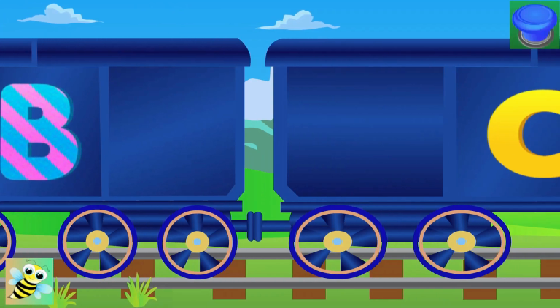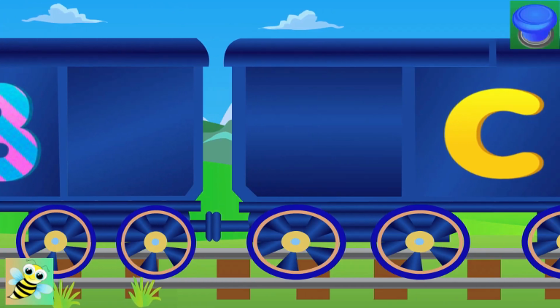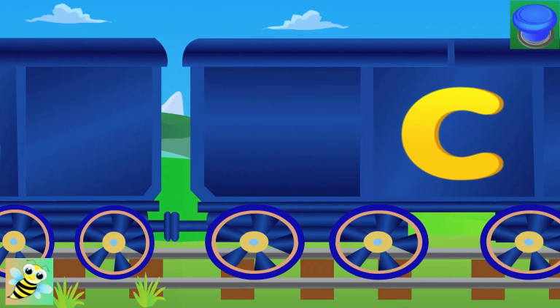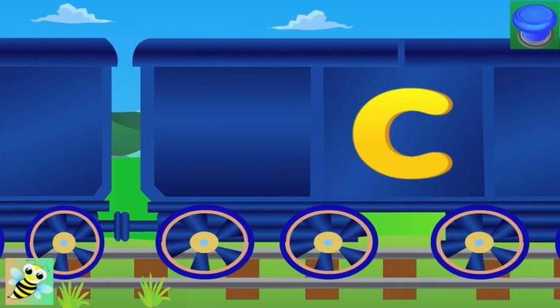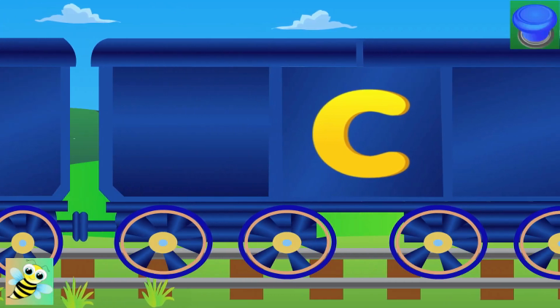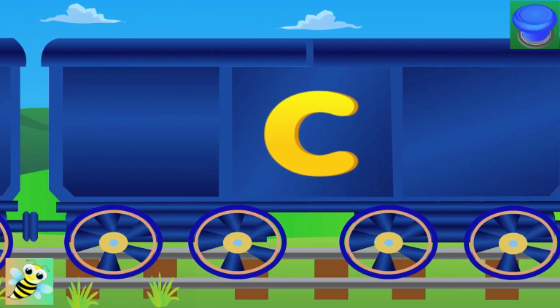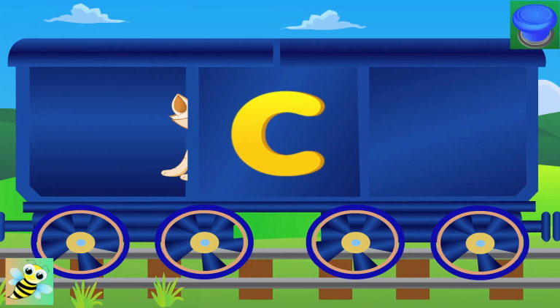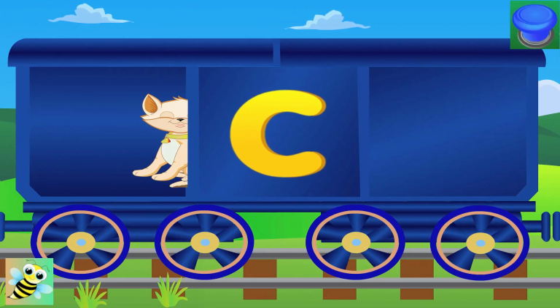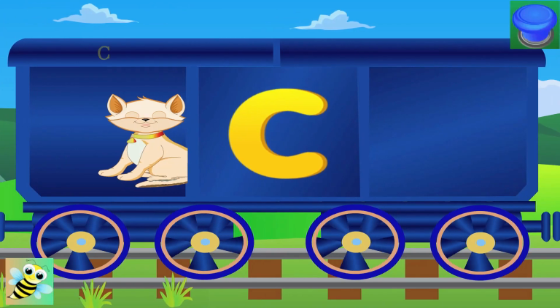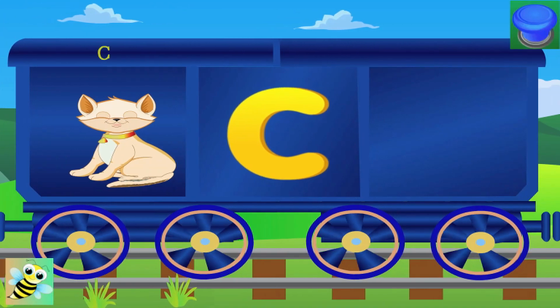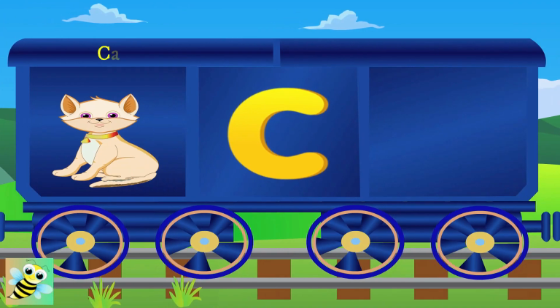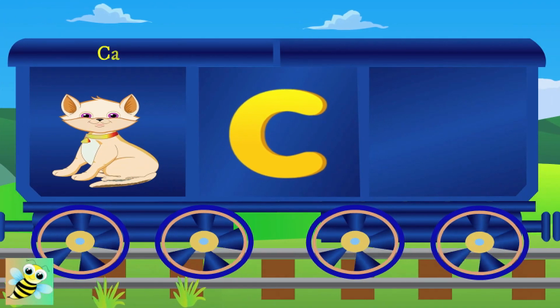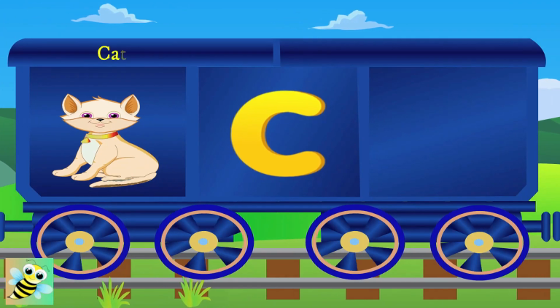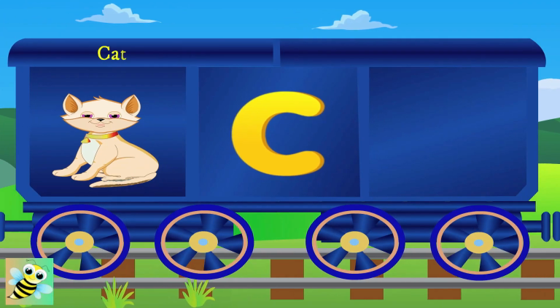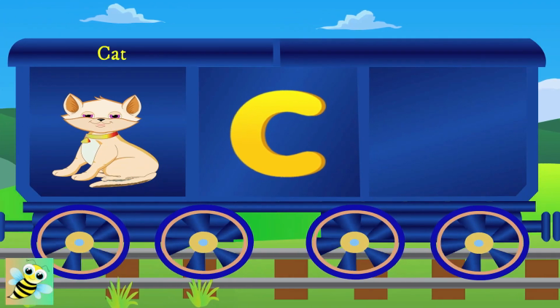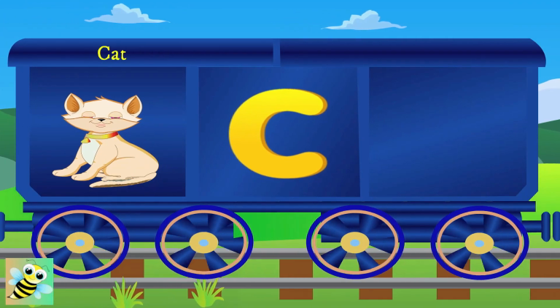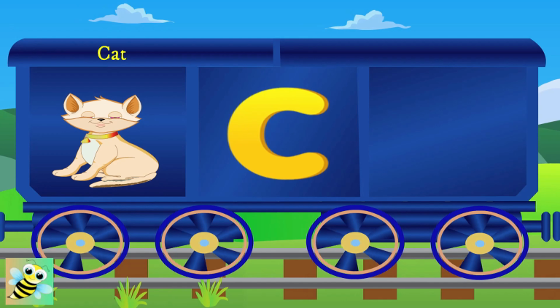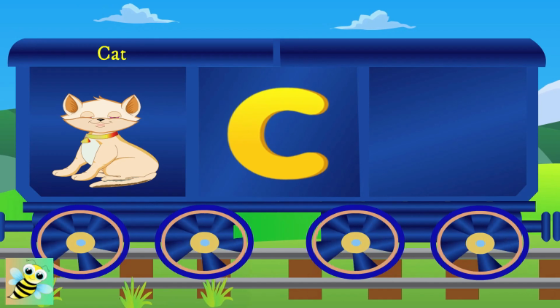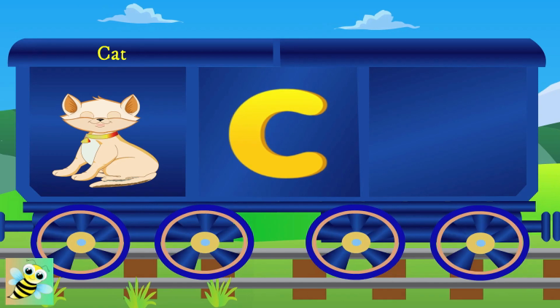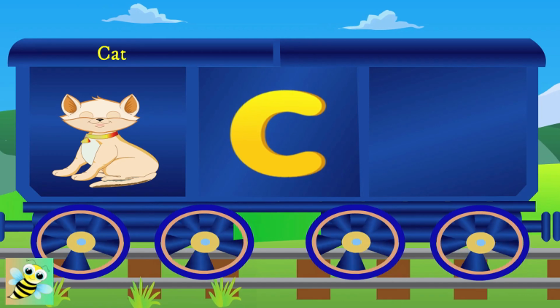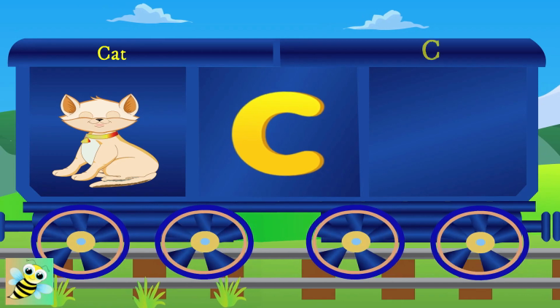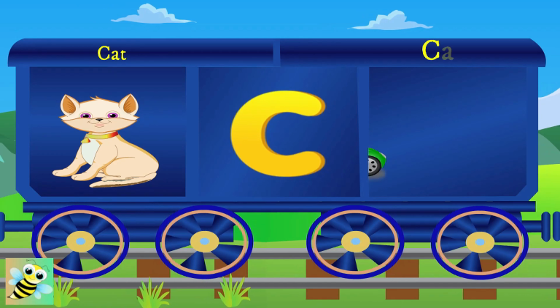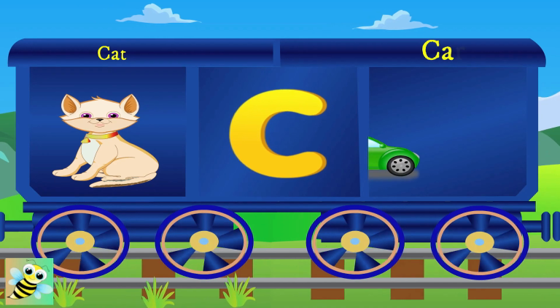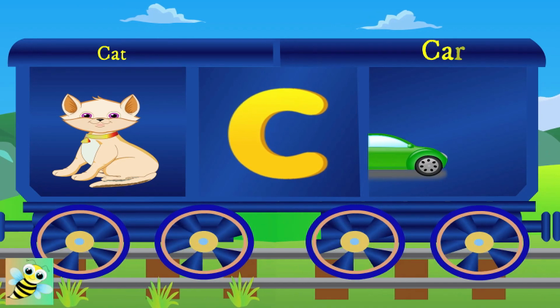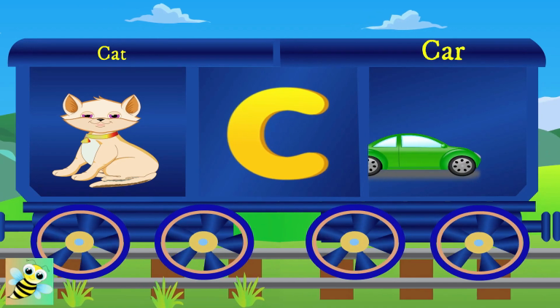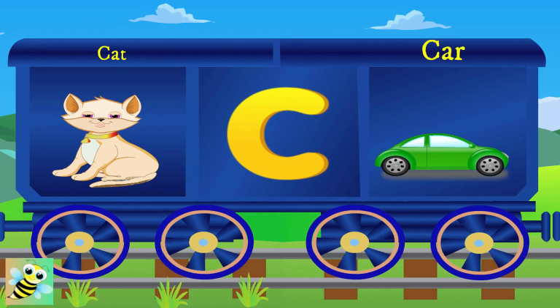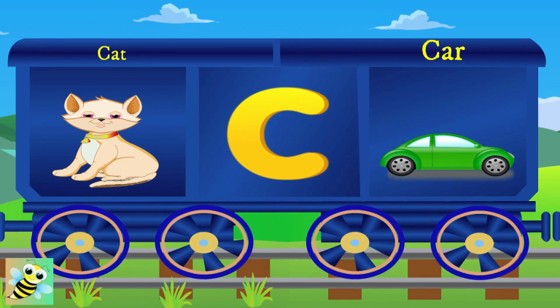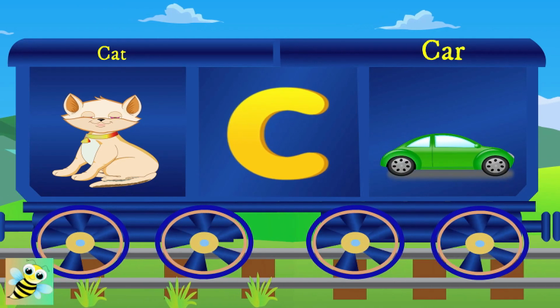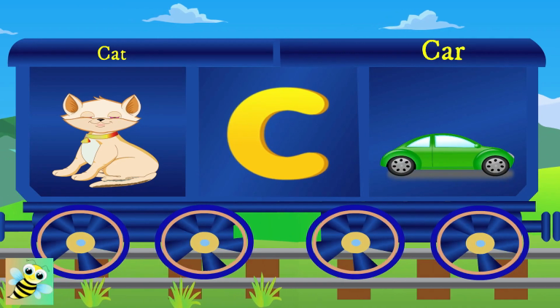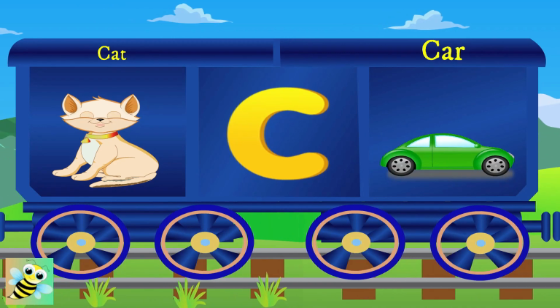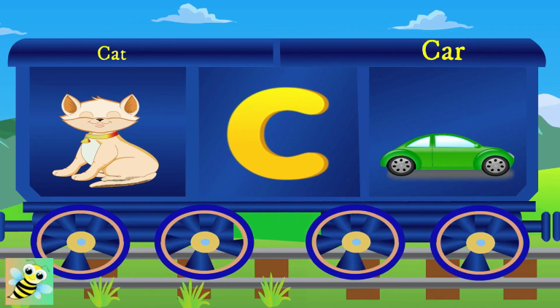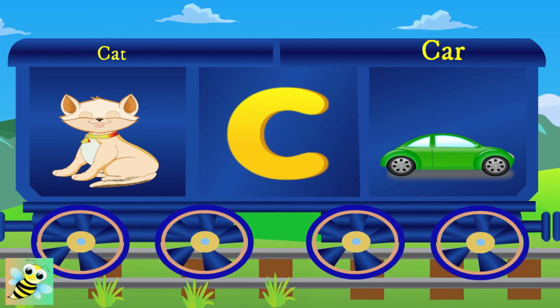C for cat, and the cat says meow. C for car.